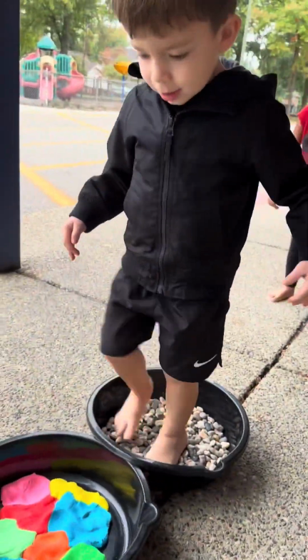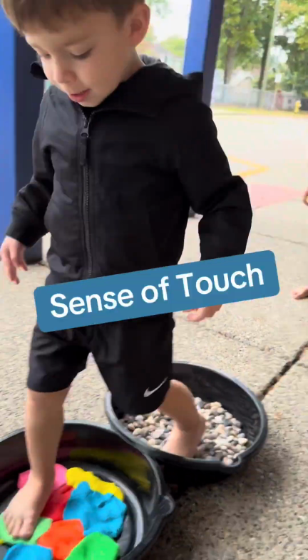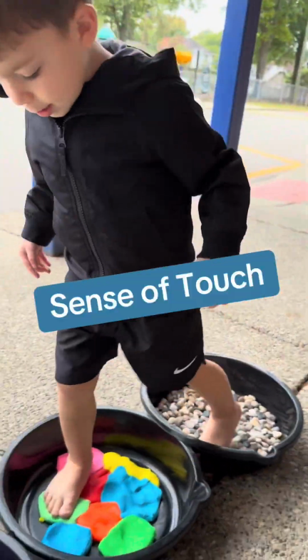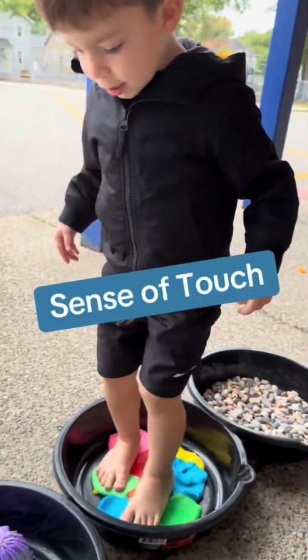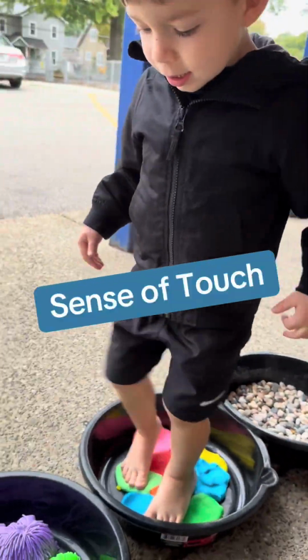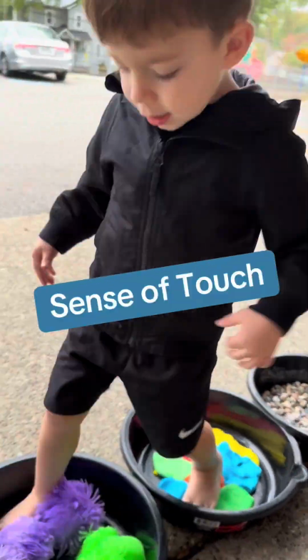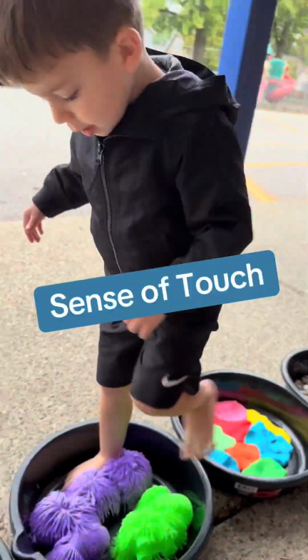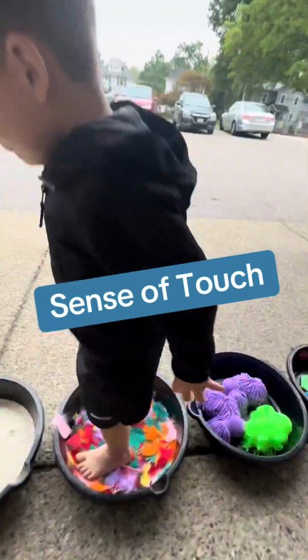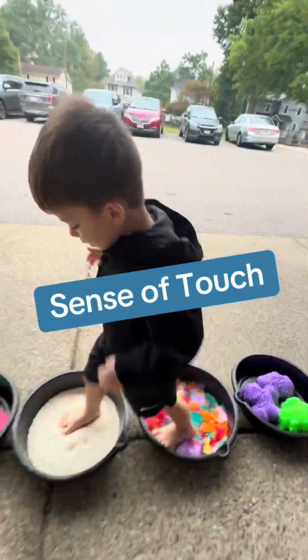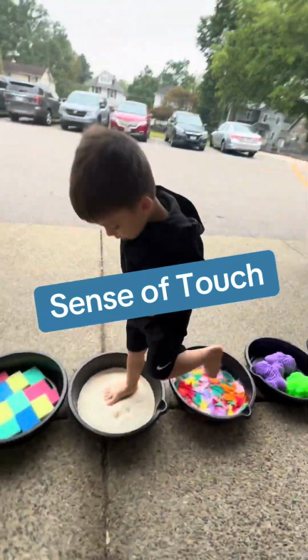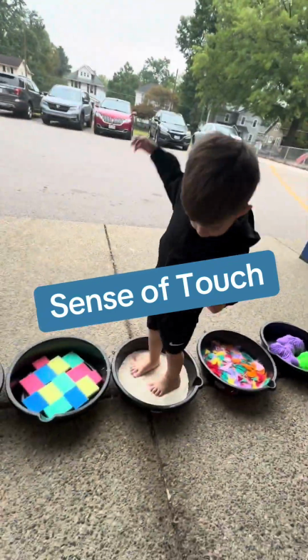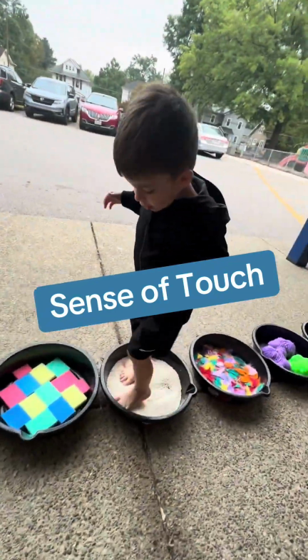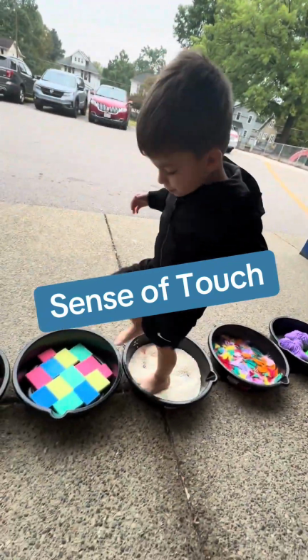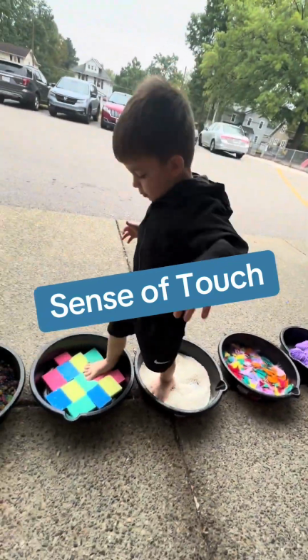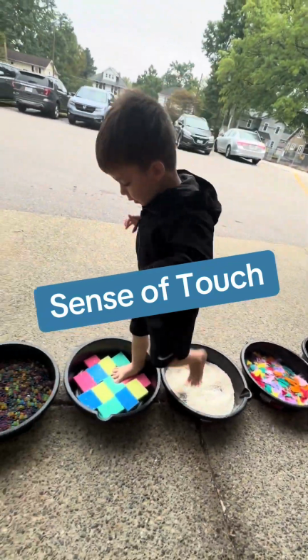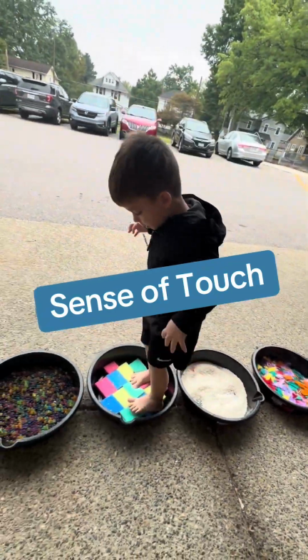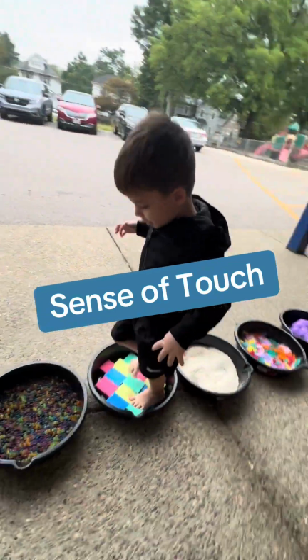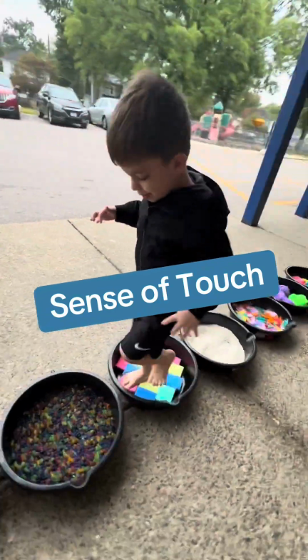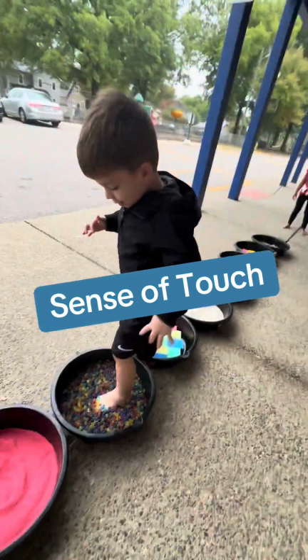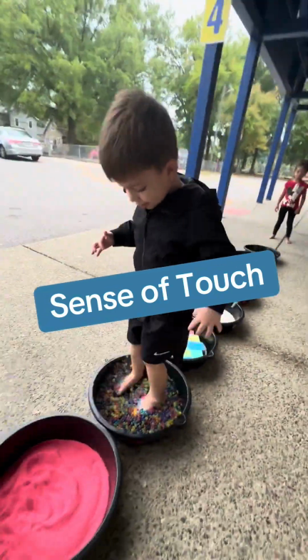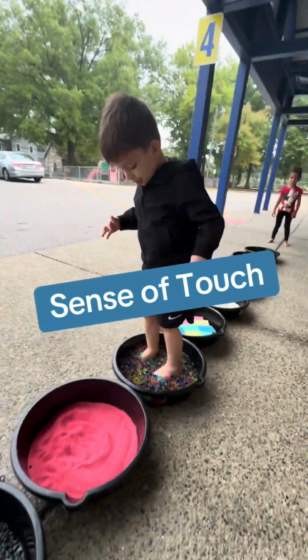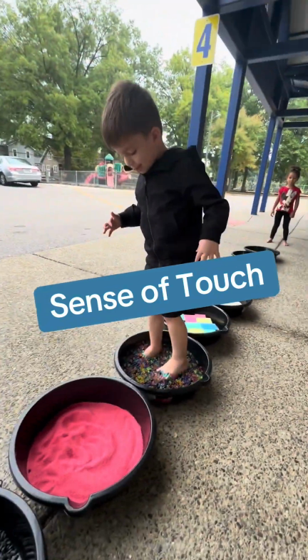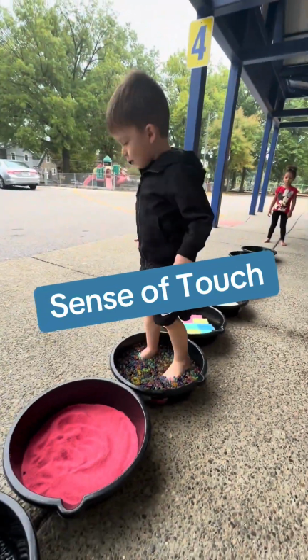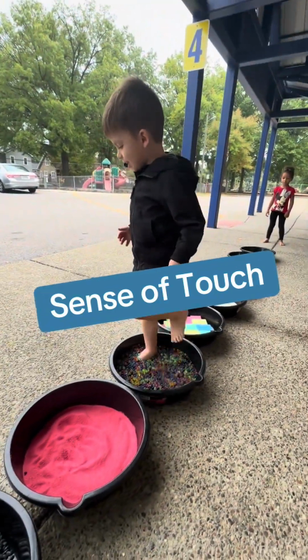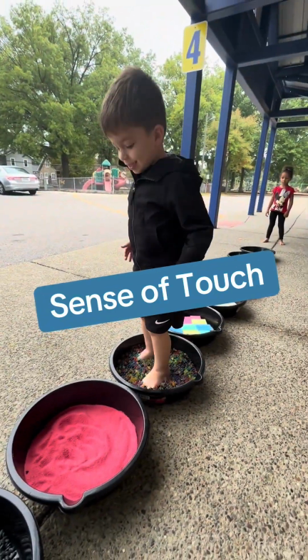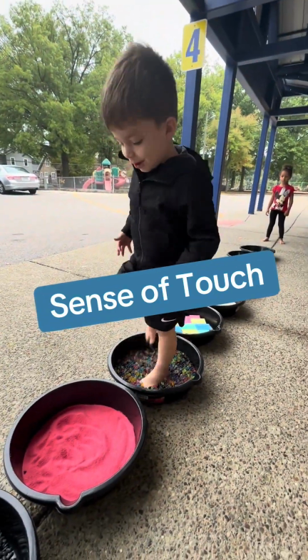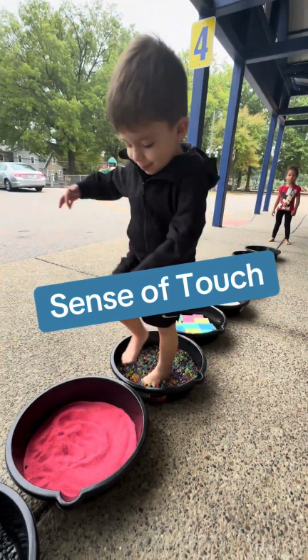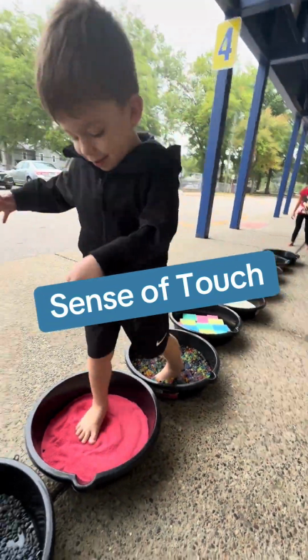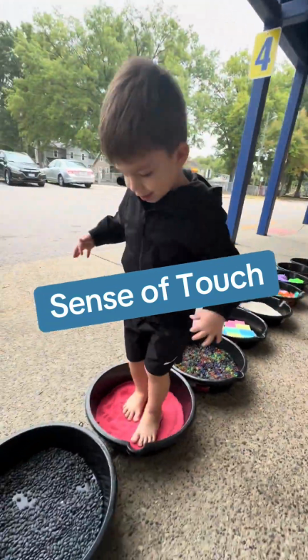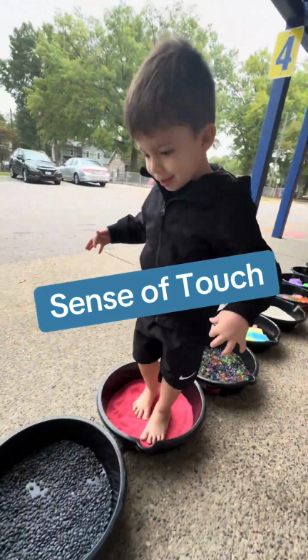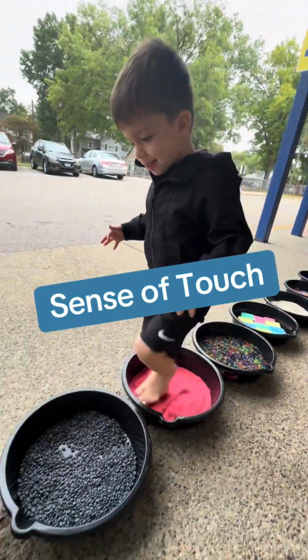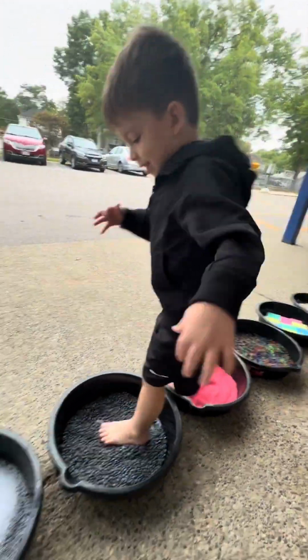For our sense of touch, we take our shoes off and walk in all of these different materials. We also write our letter of the week in shaving cream.